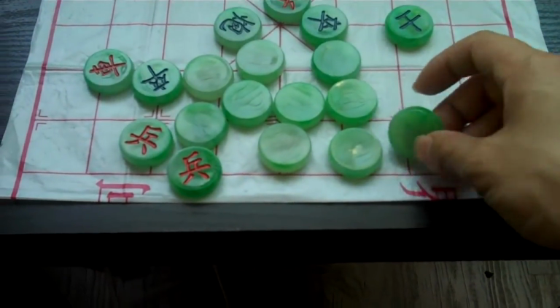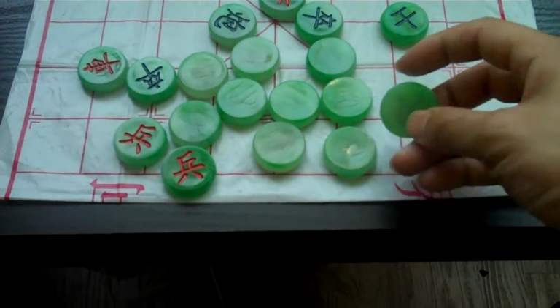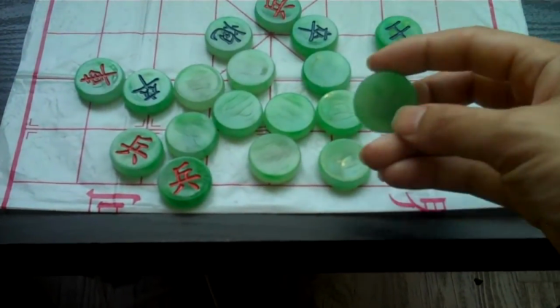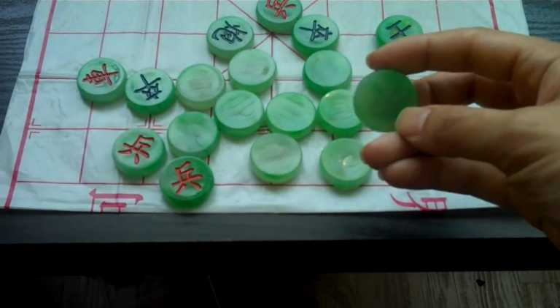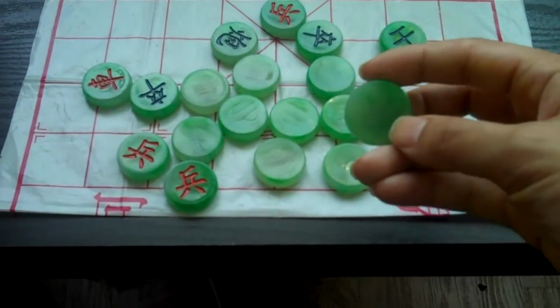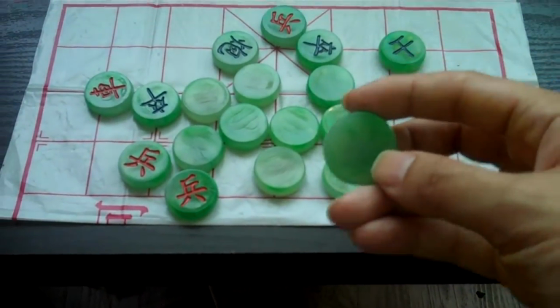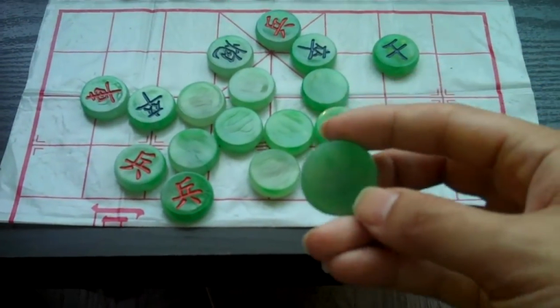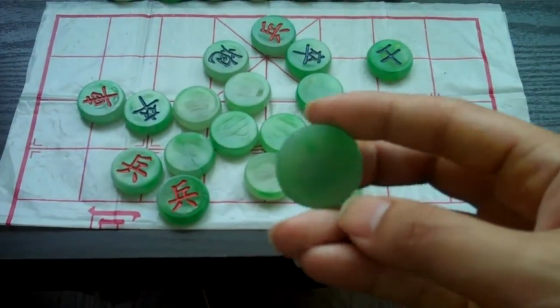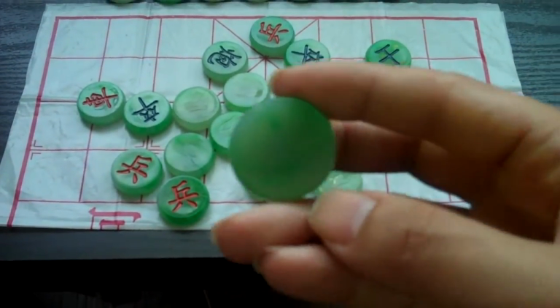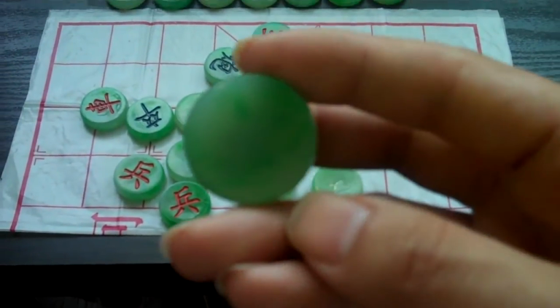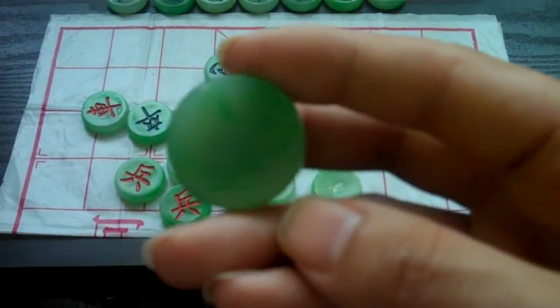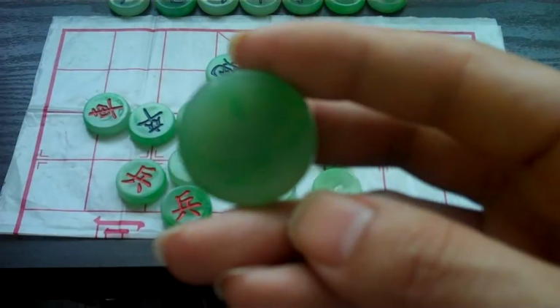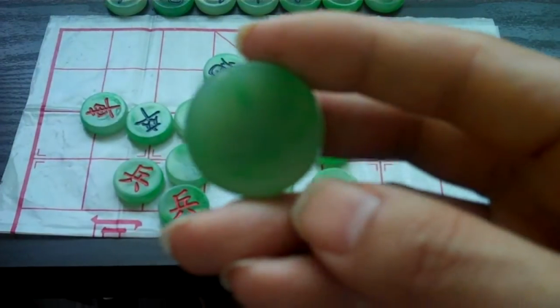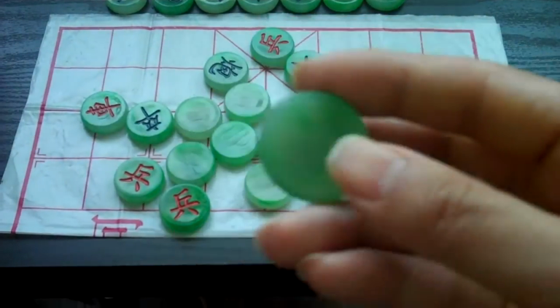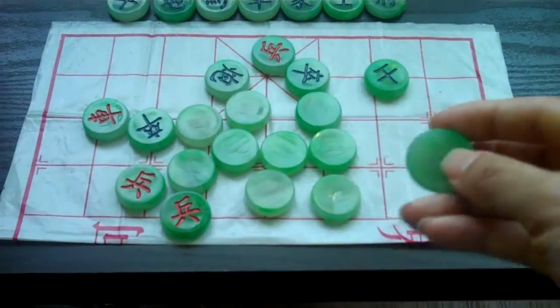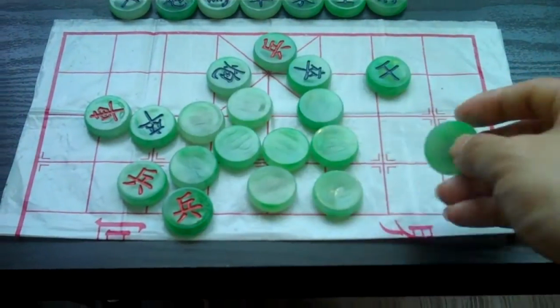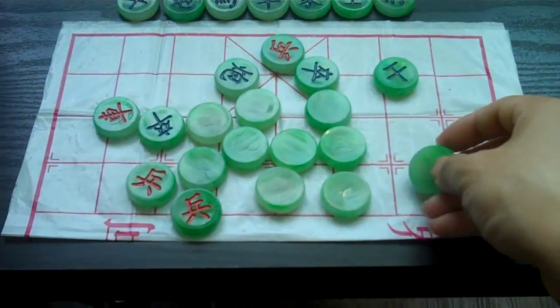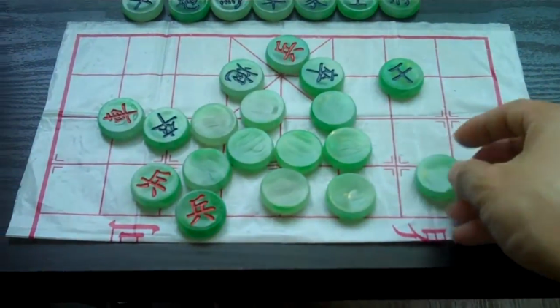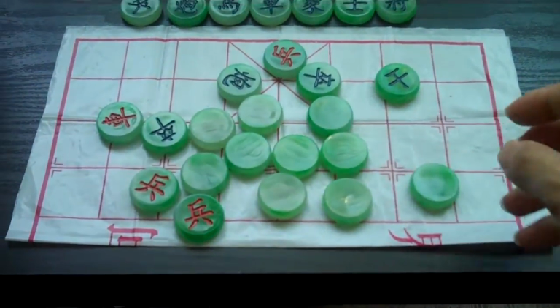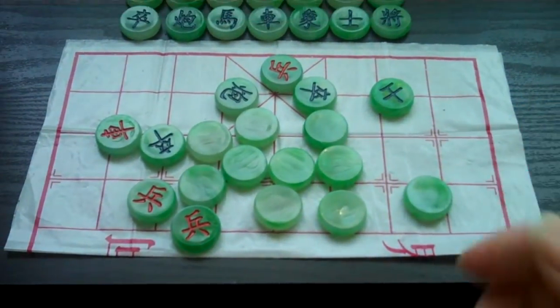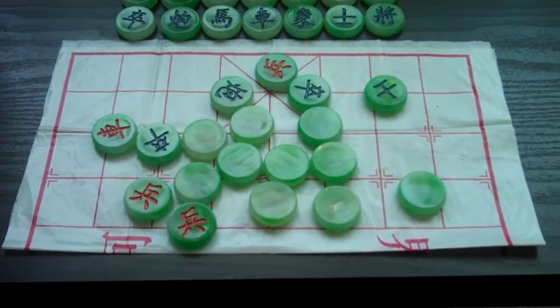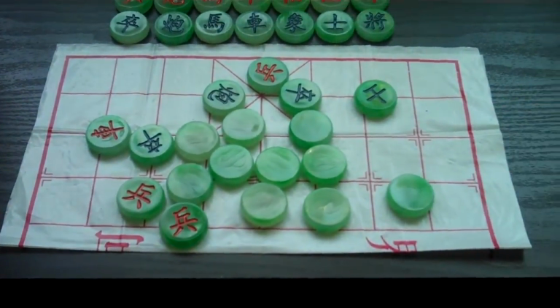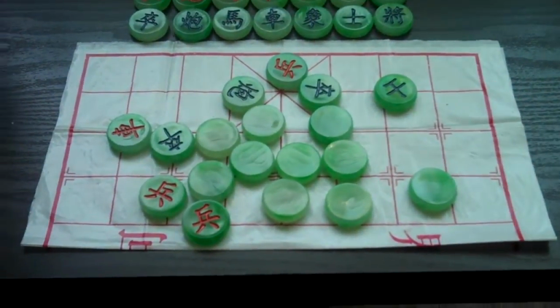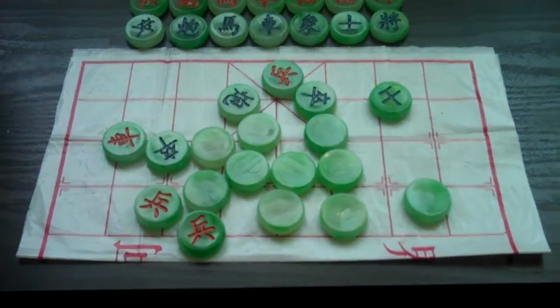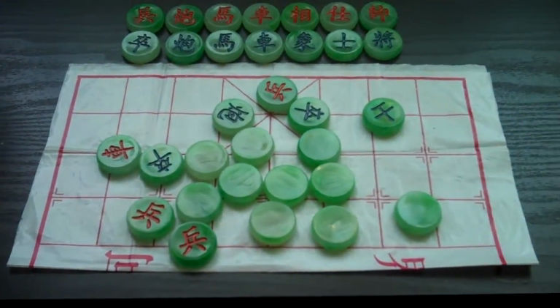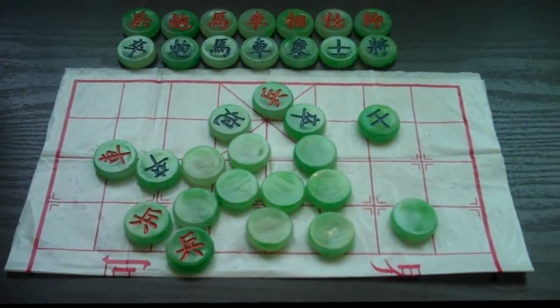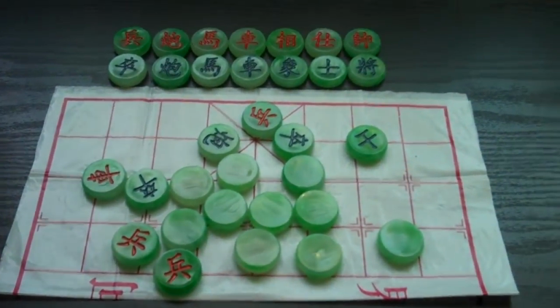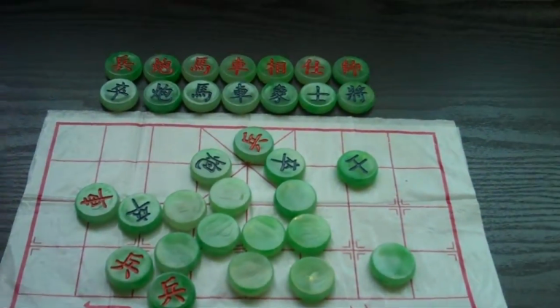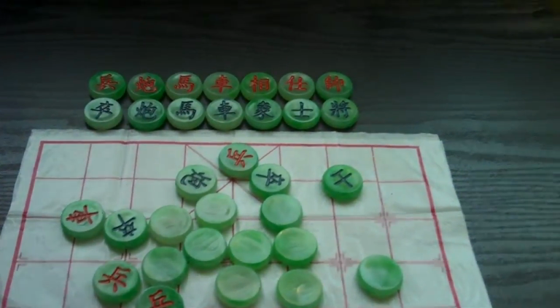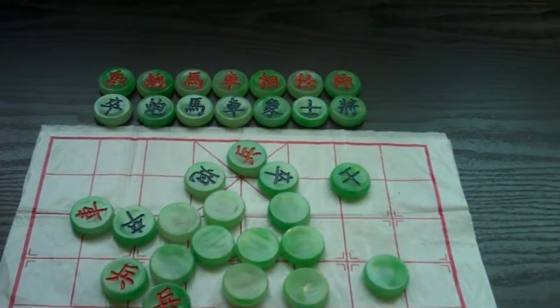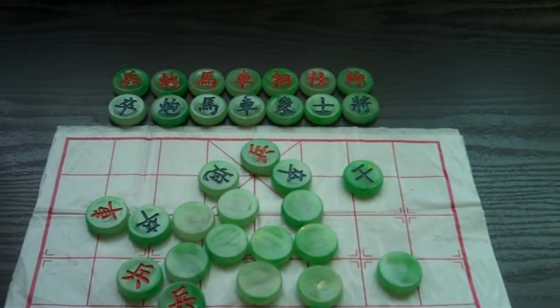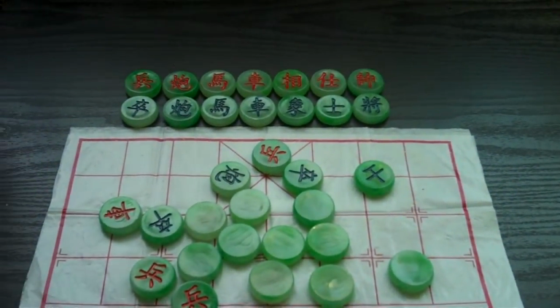This is probably not the best set for it because this is transparent, but I'm just going to use it for demonstration purposes.